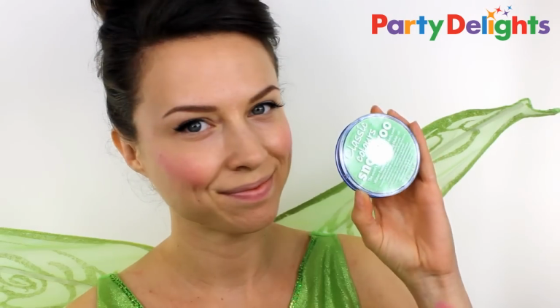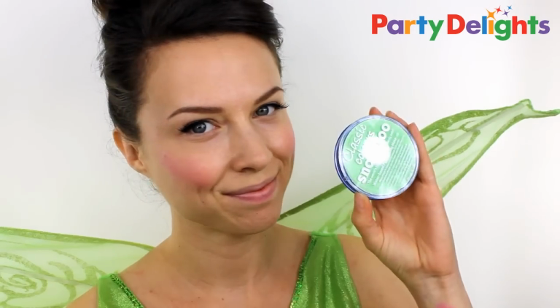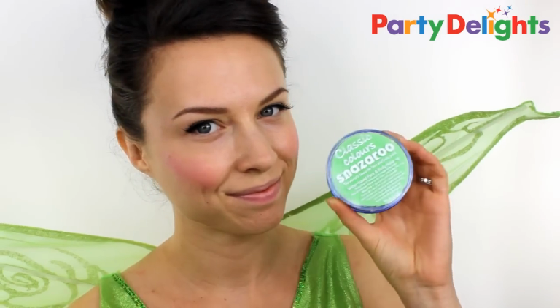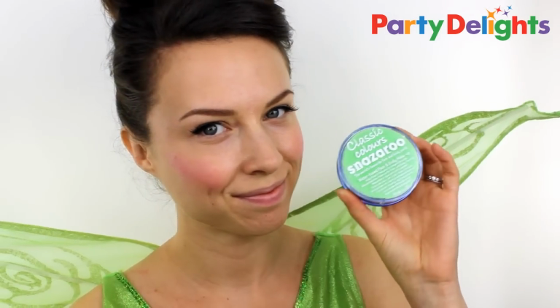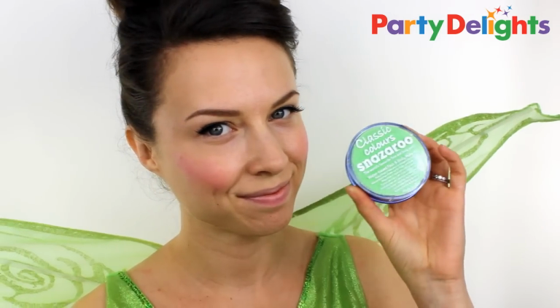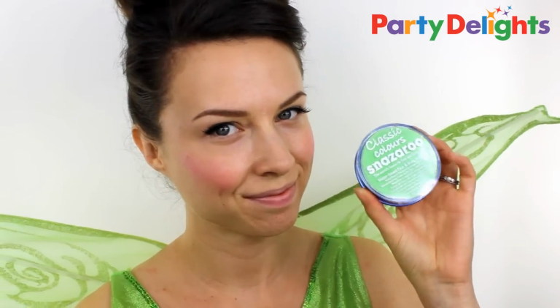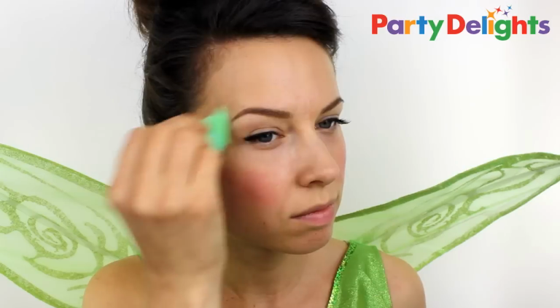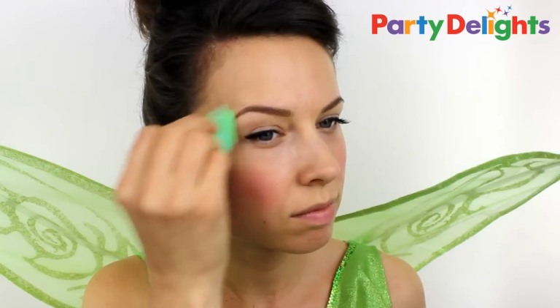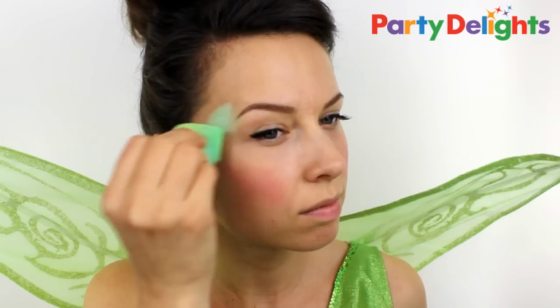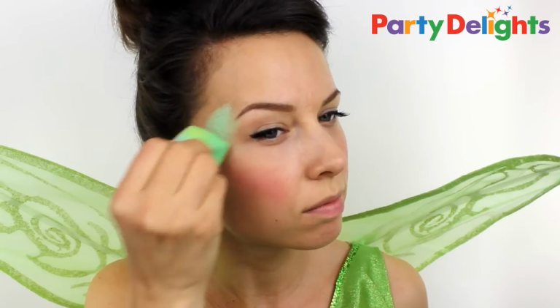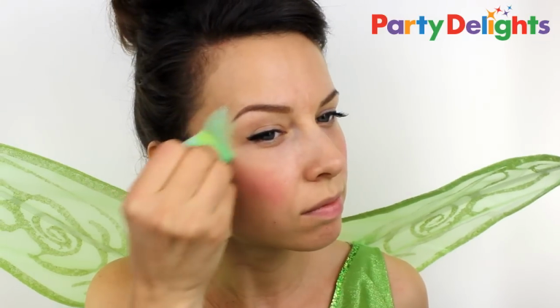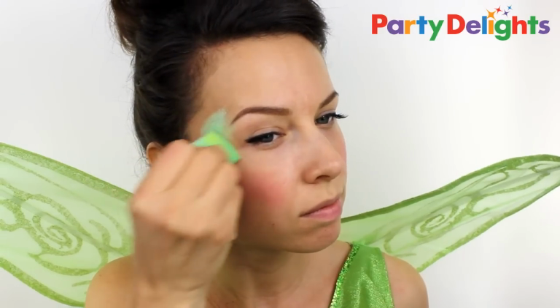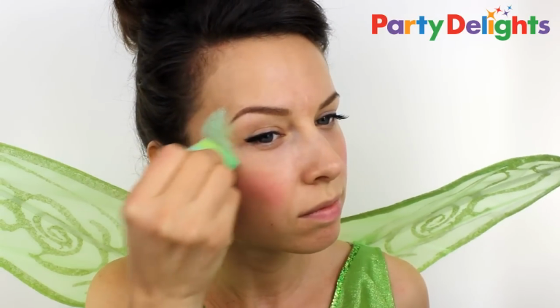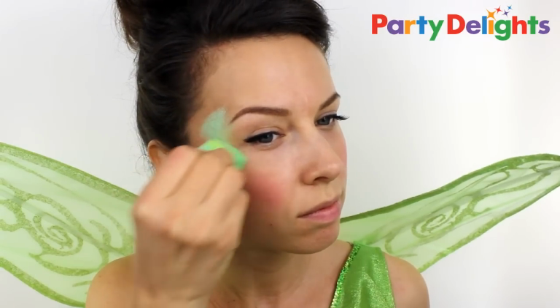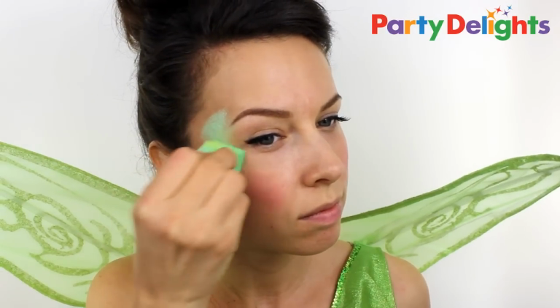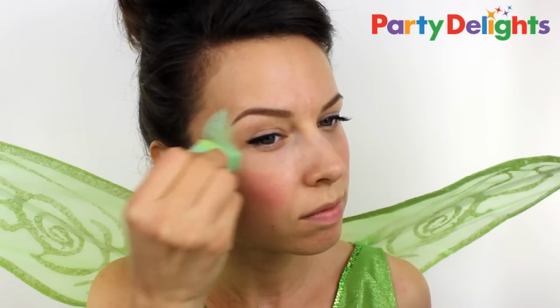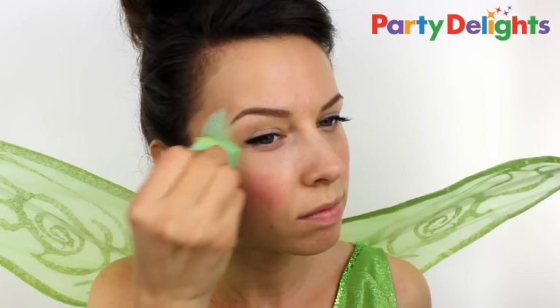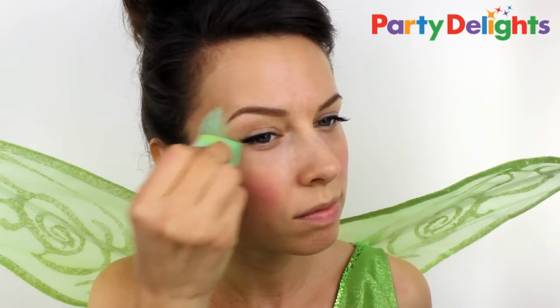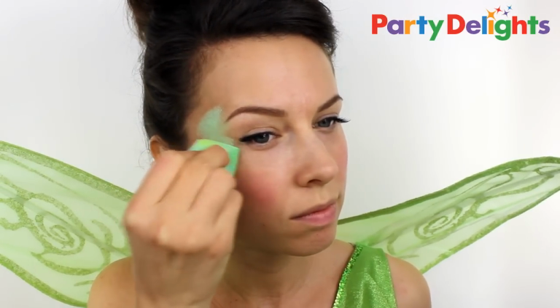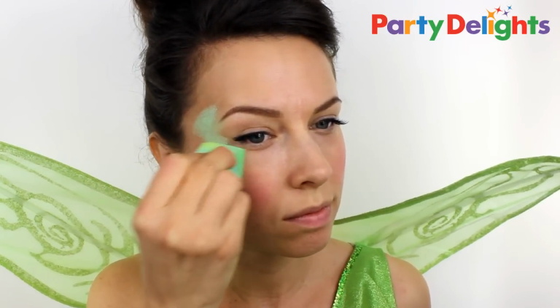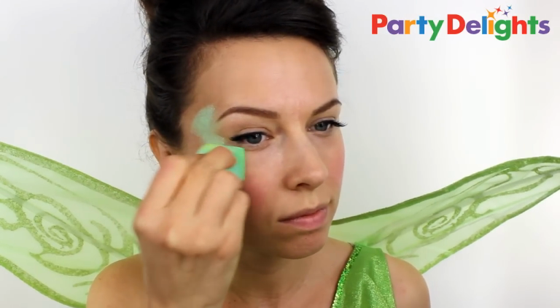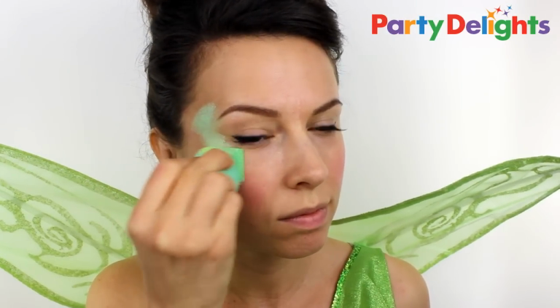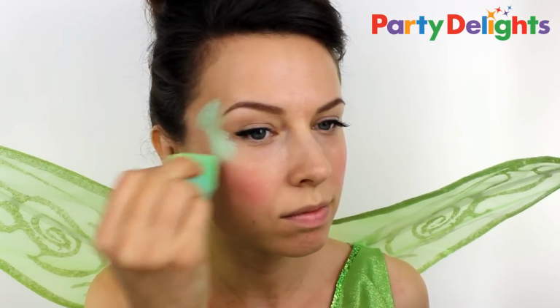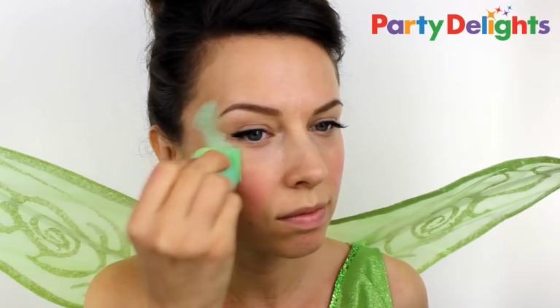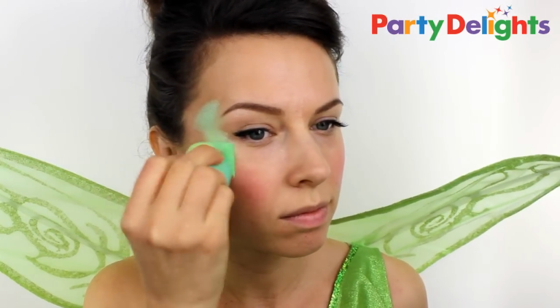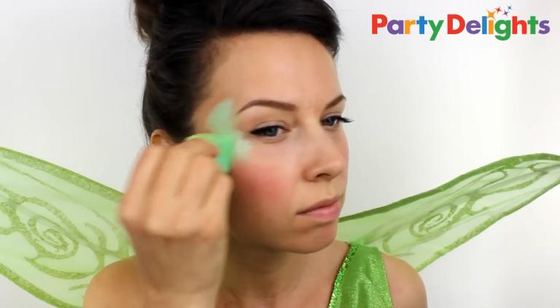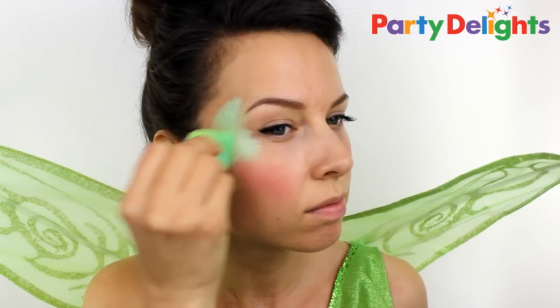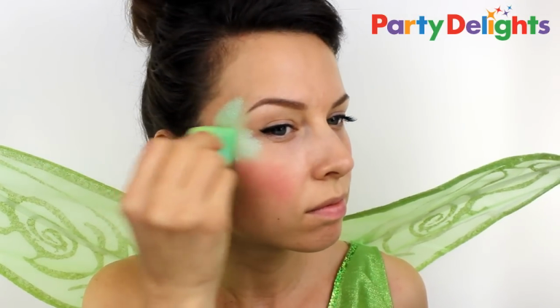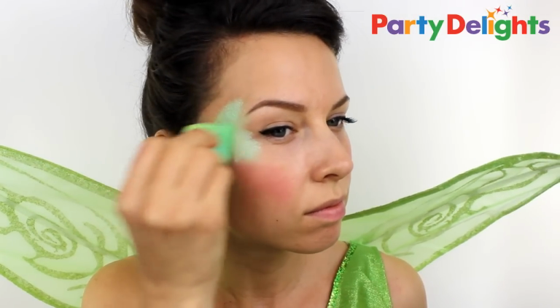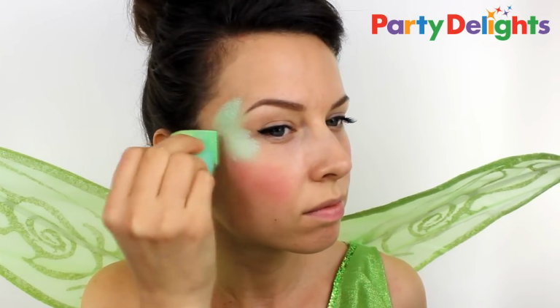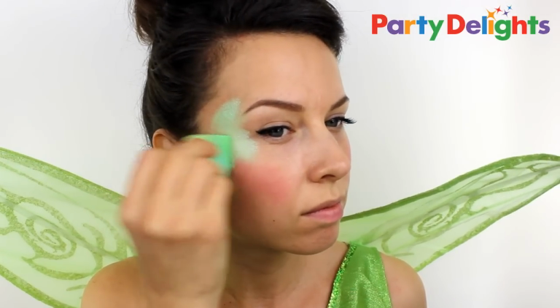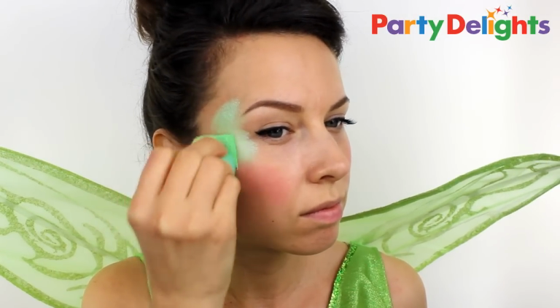Next, take a pale green and apply it around the outside corners of the eye, blending it up into the temples and down onto the cheekbones.